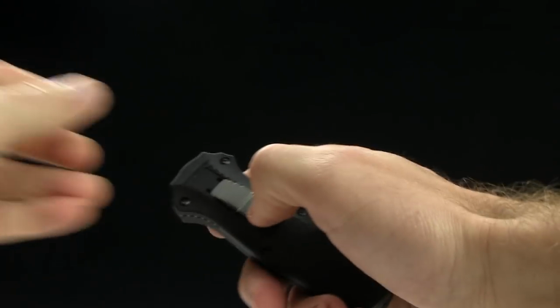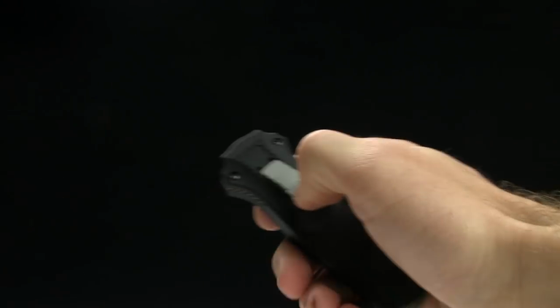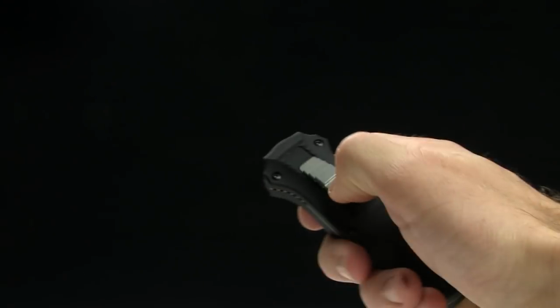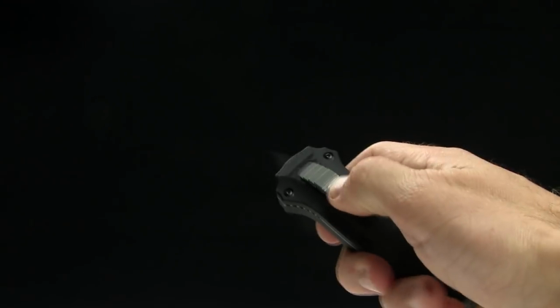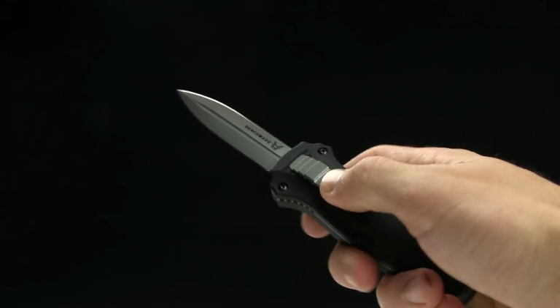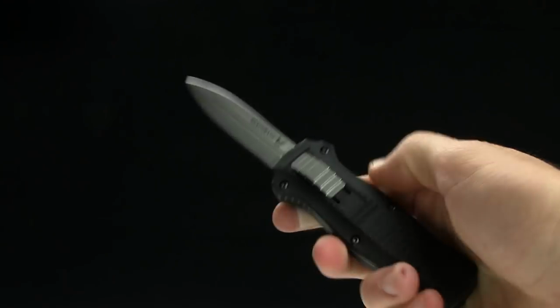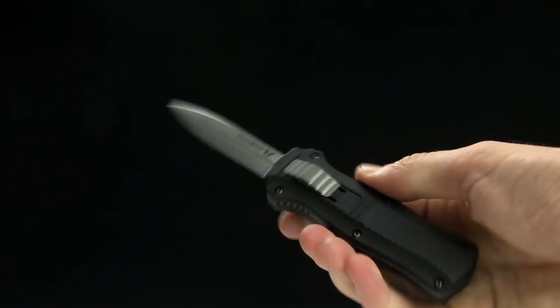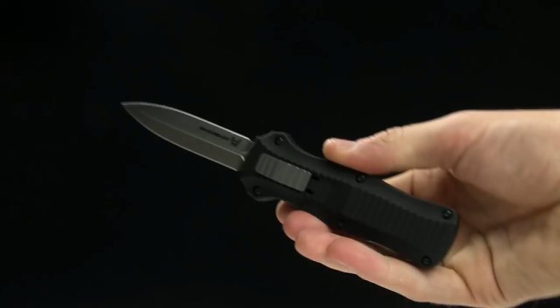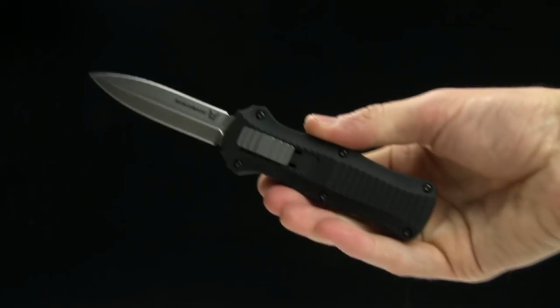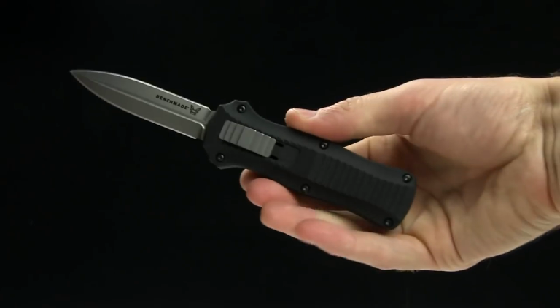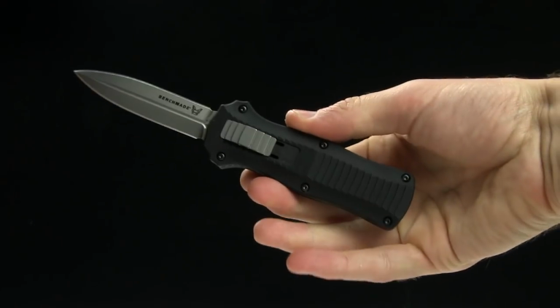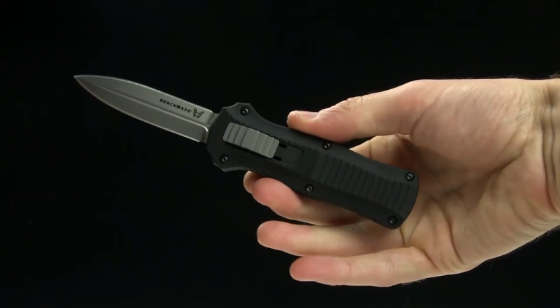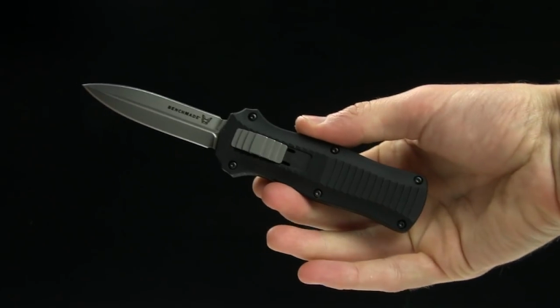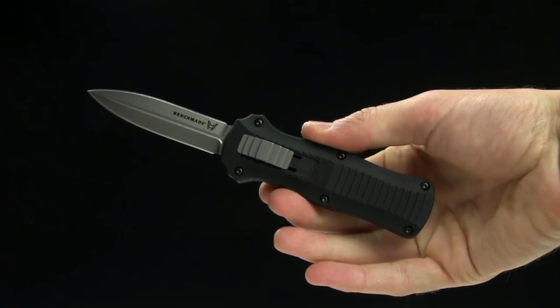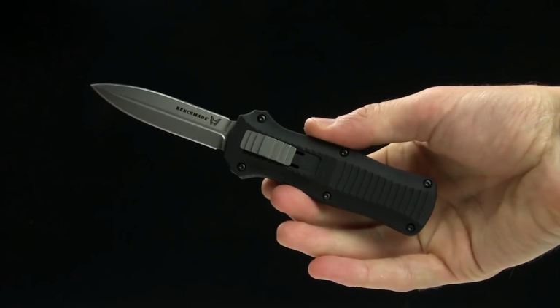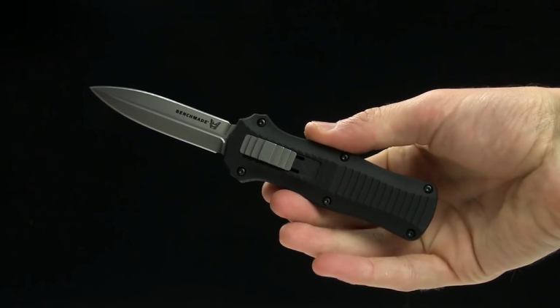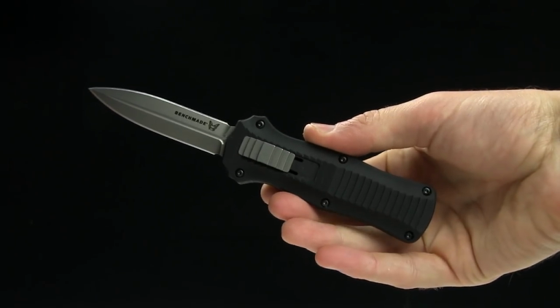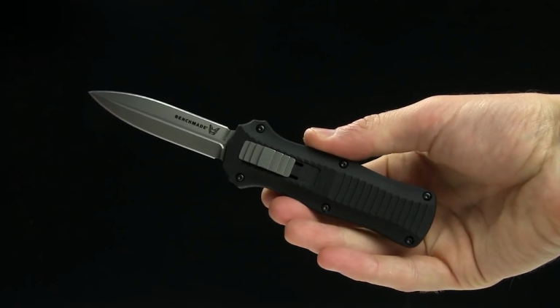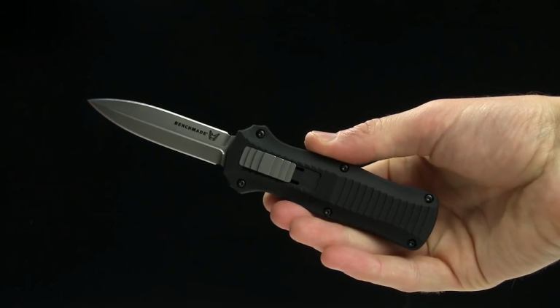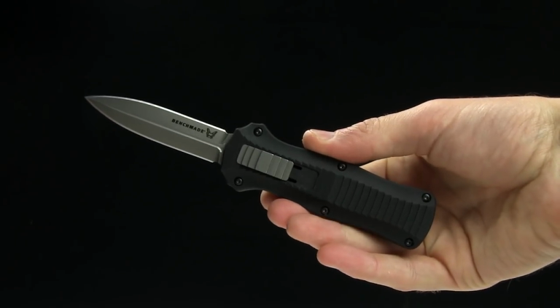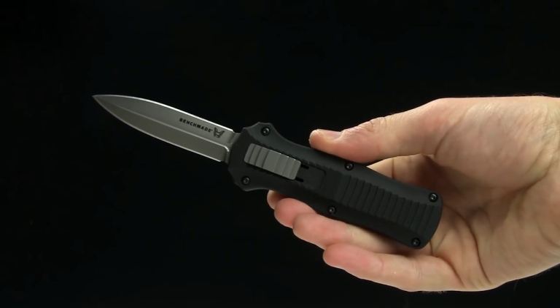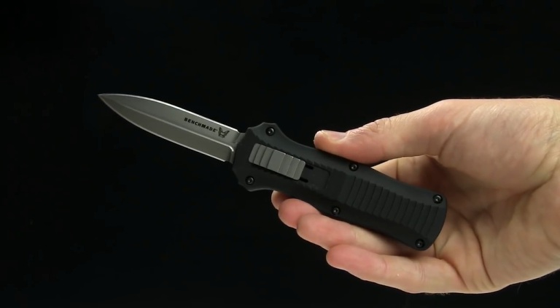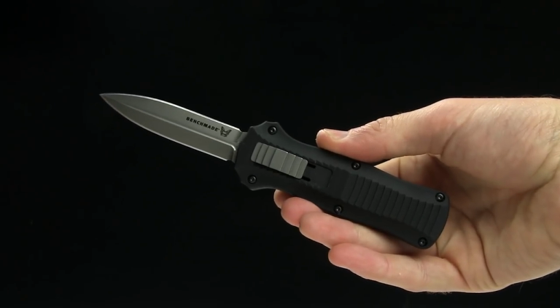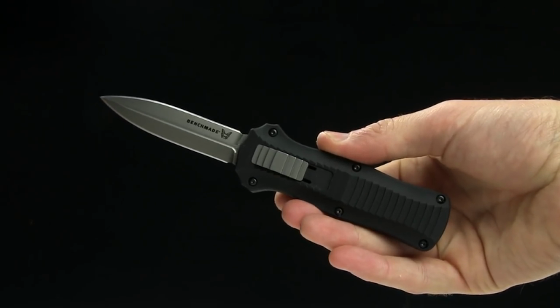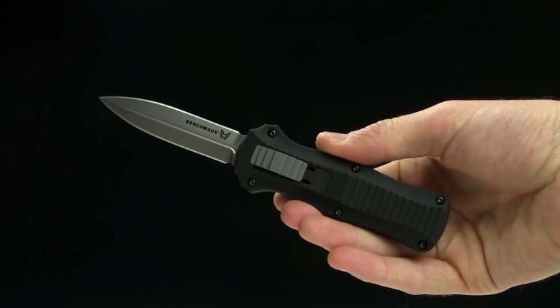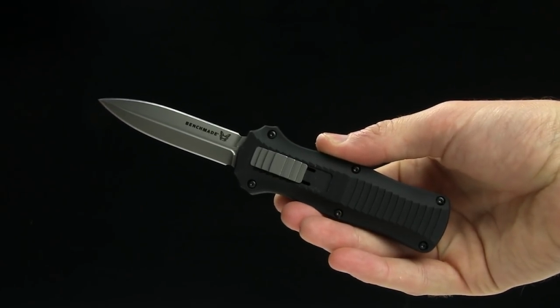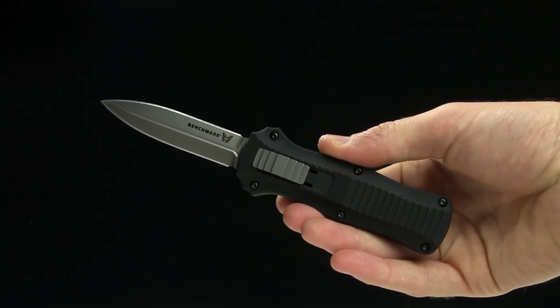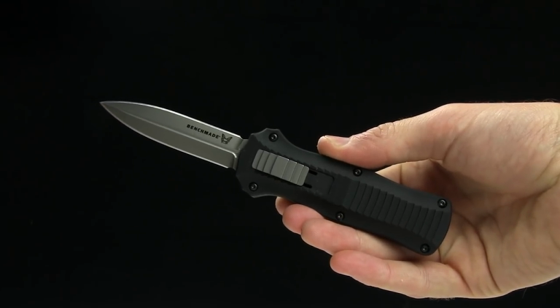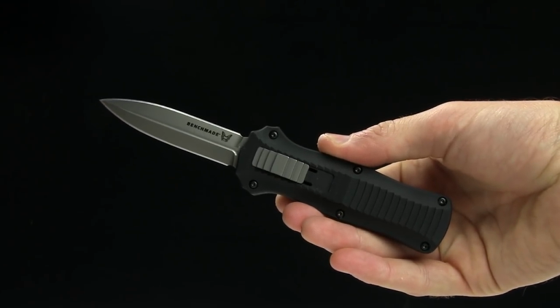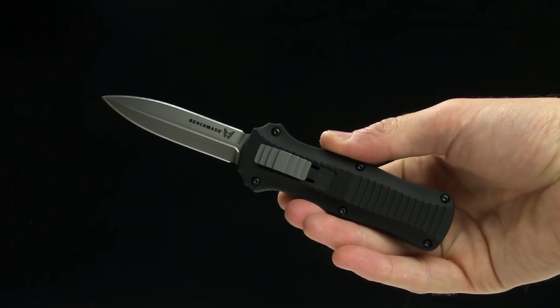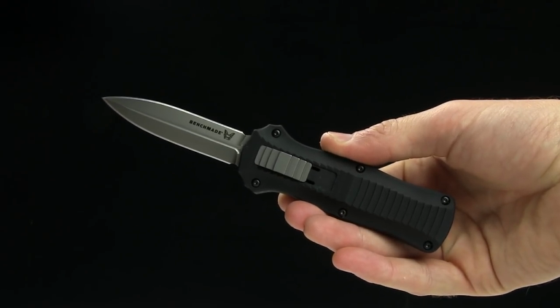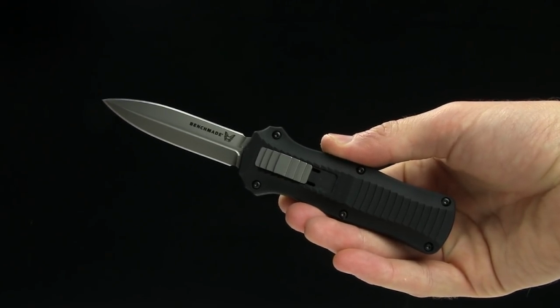Guys, go ahead and buy this knife on our website, bladehq.com, the Benchmade Mini Infidel OTF.